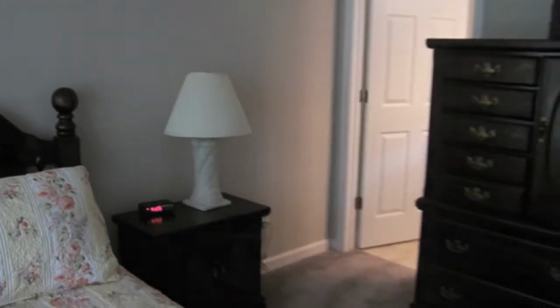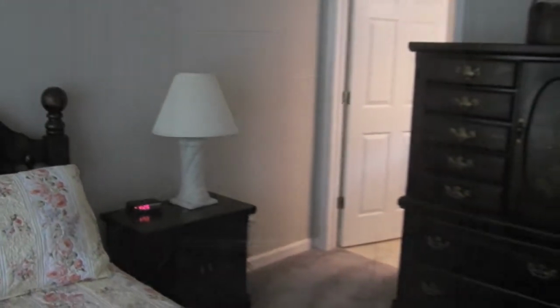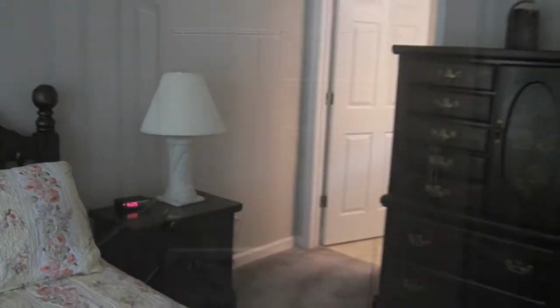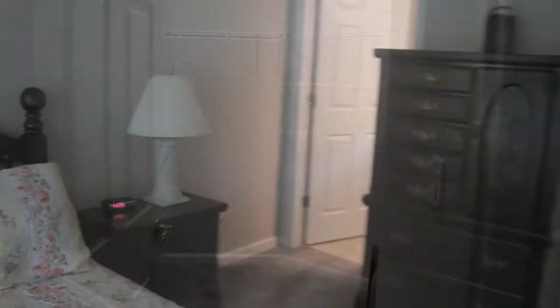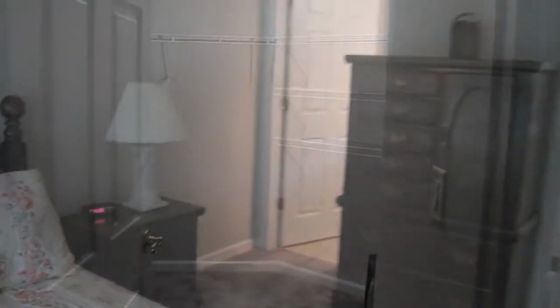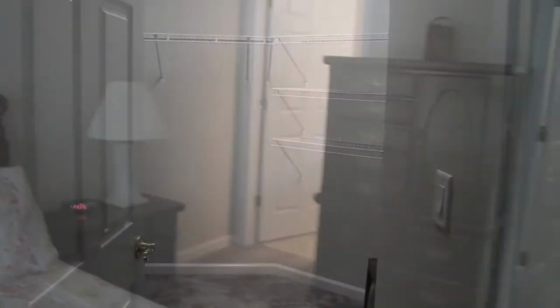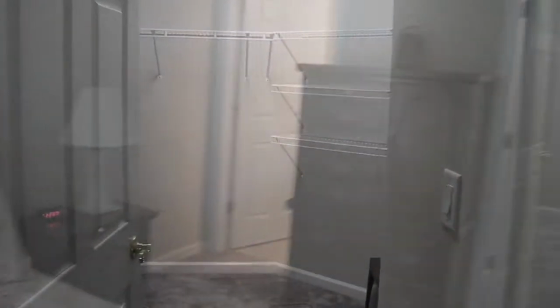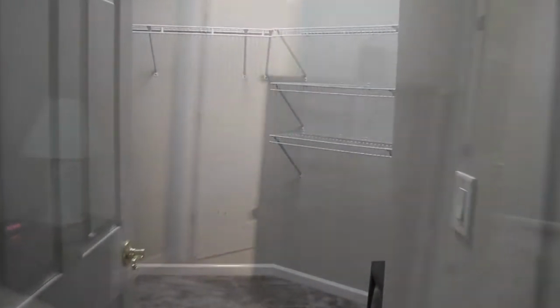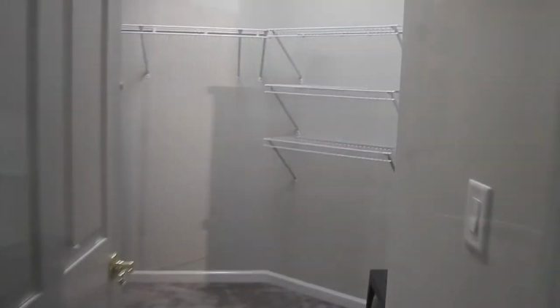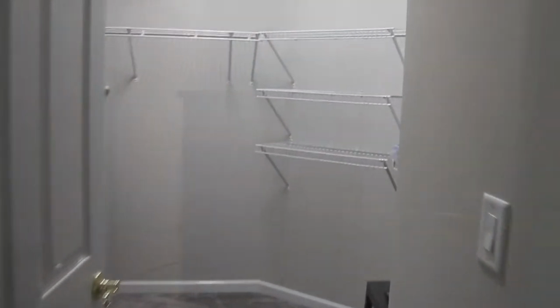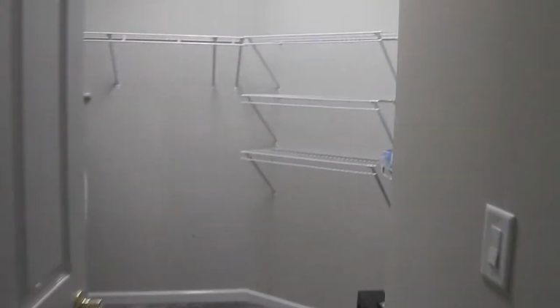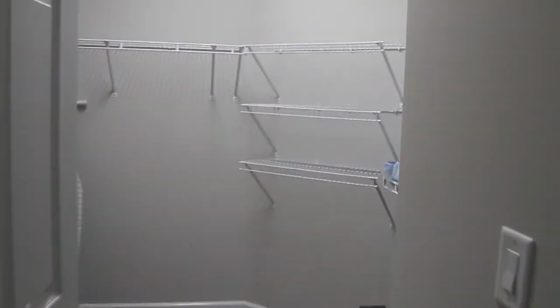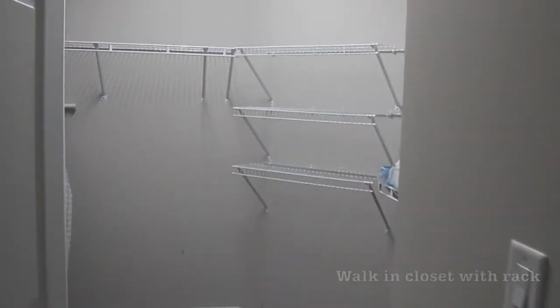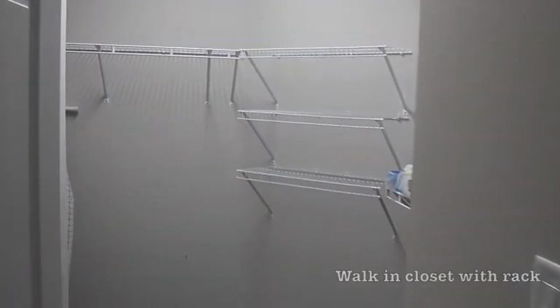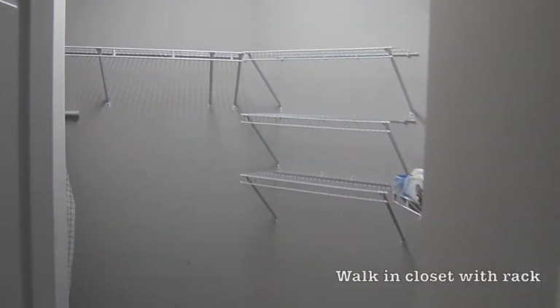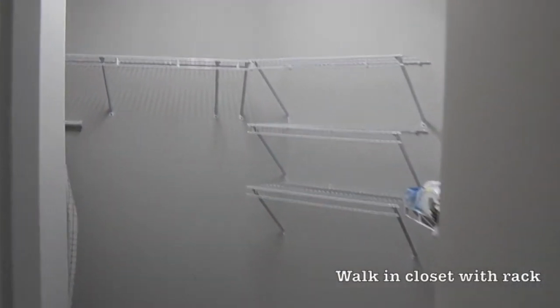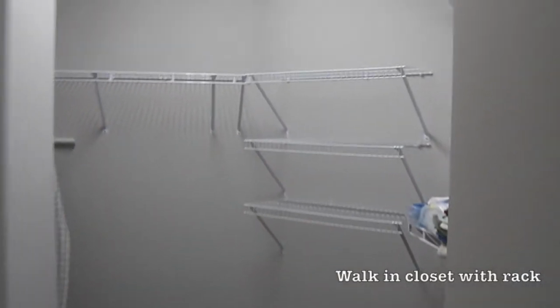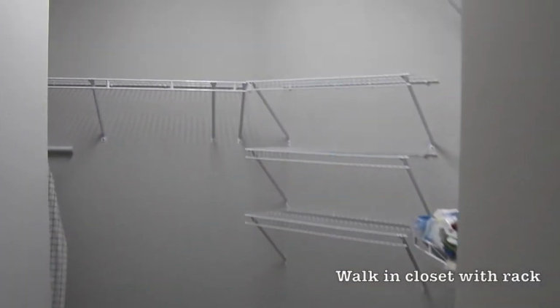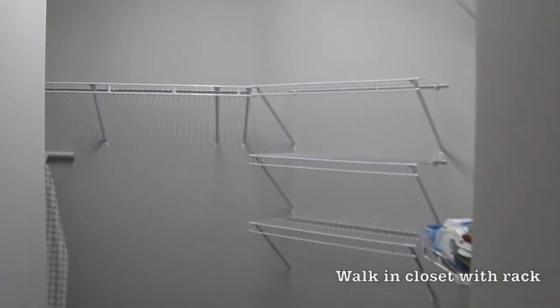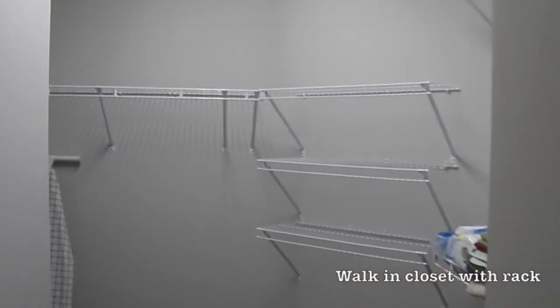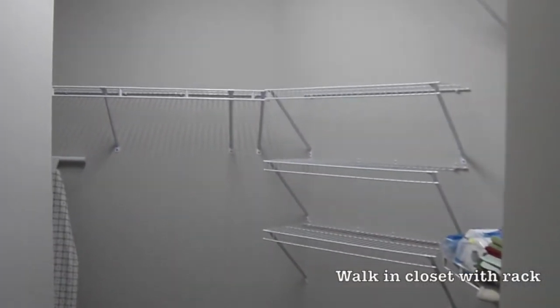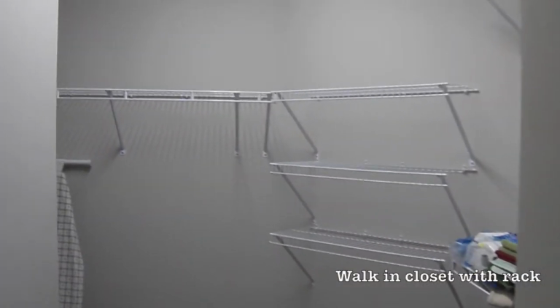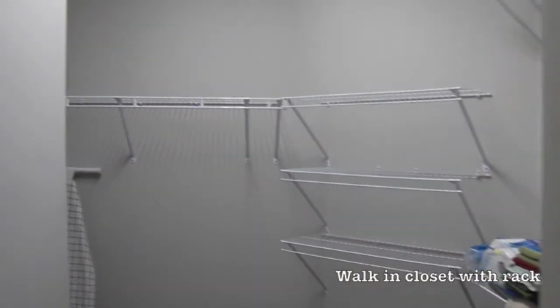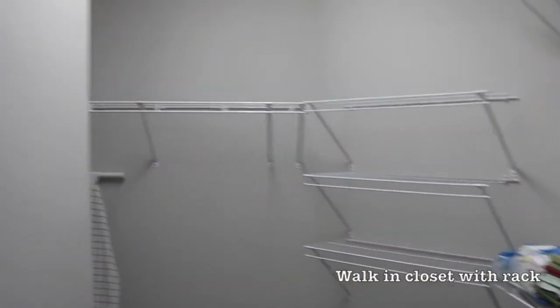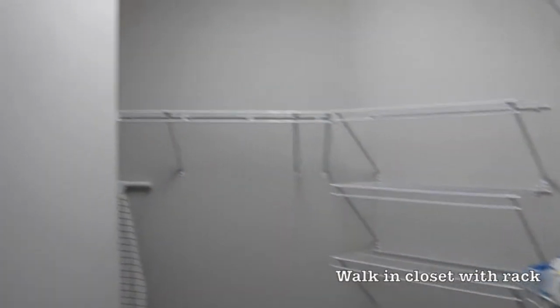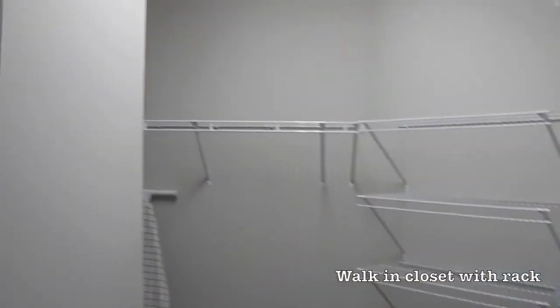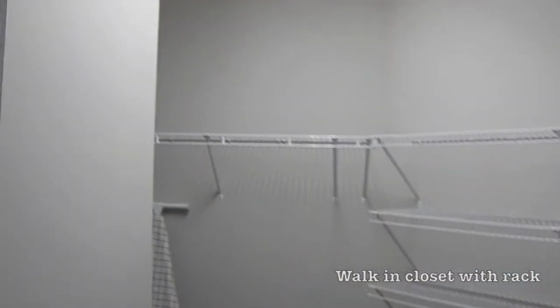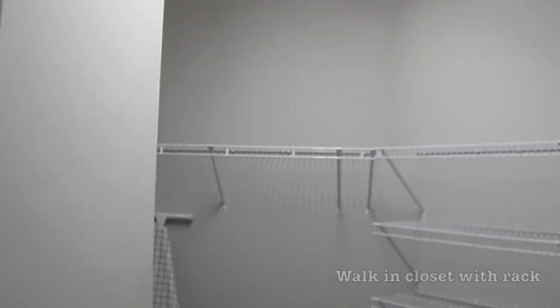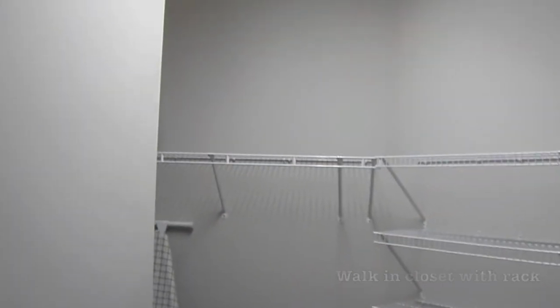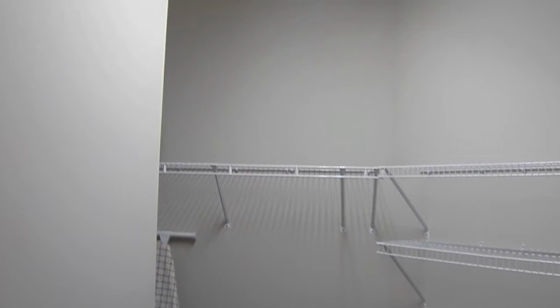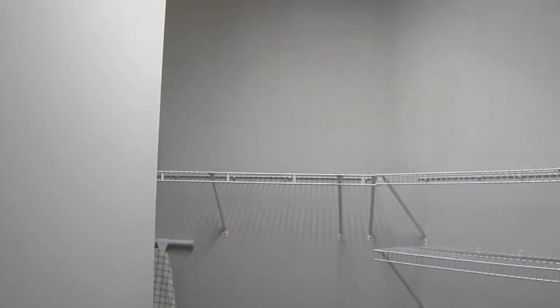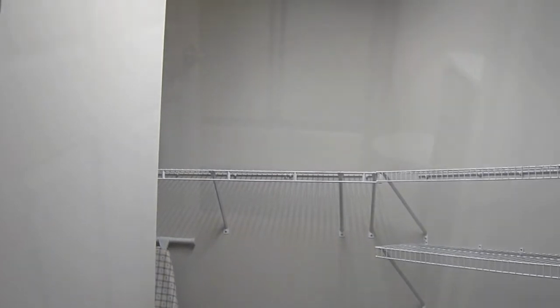The master bedroom has a walk-in closet that features a rack system already installed.